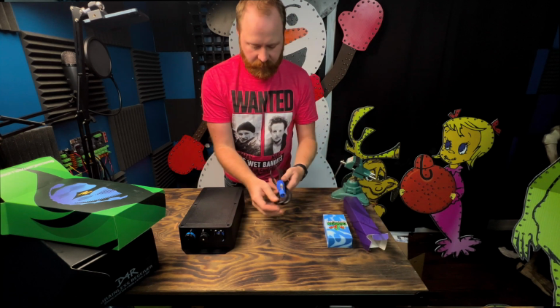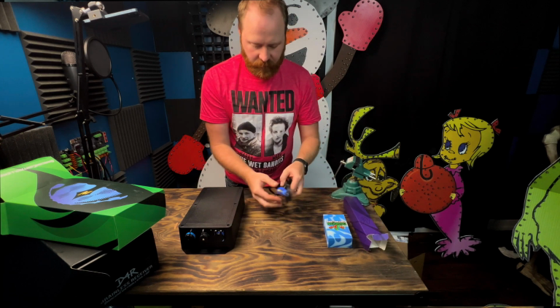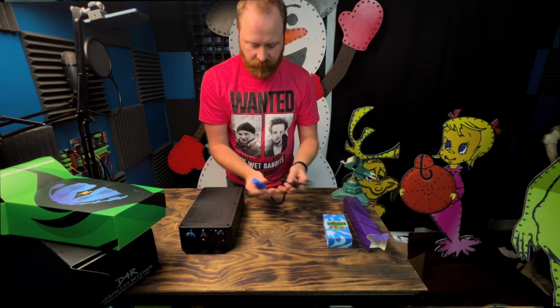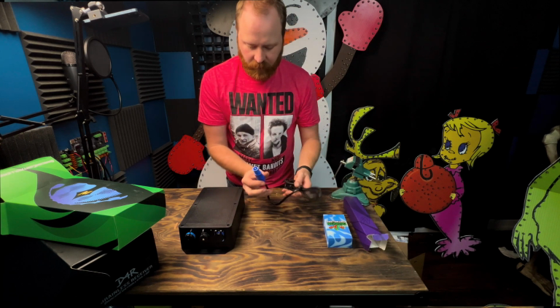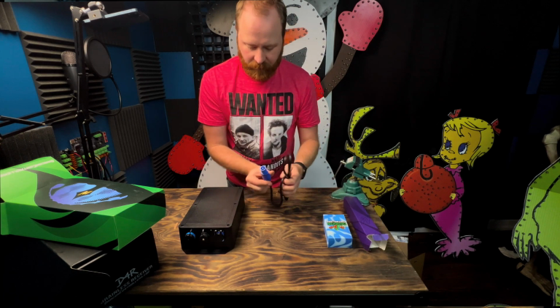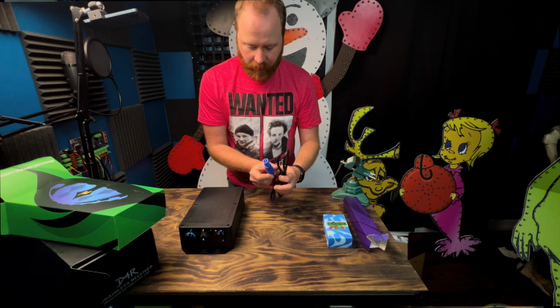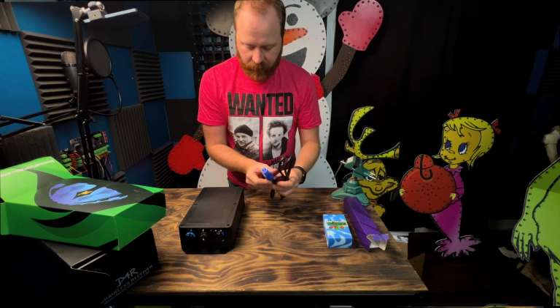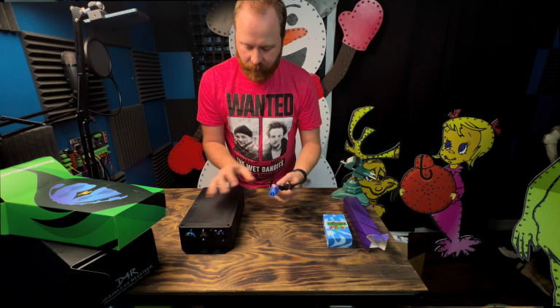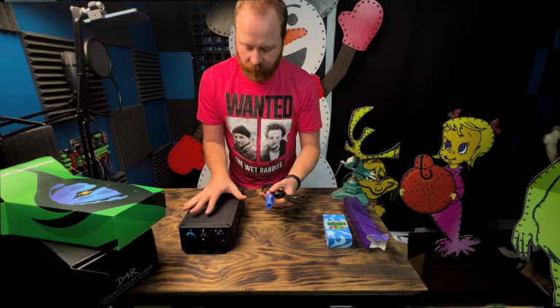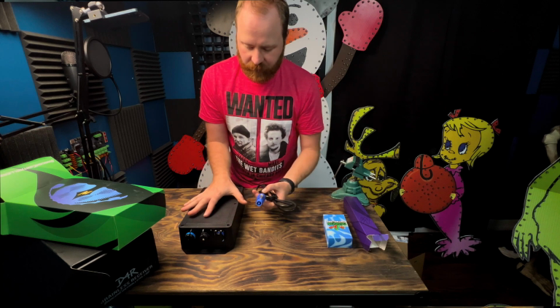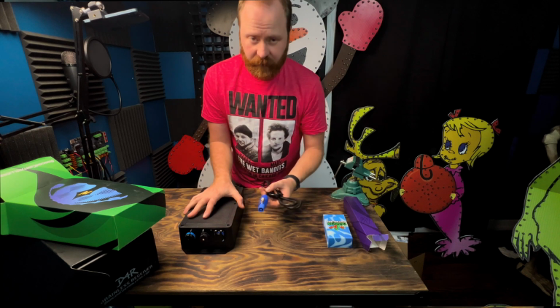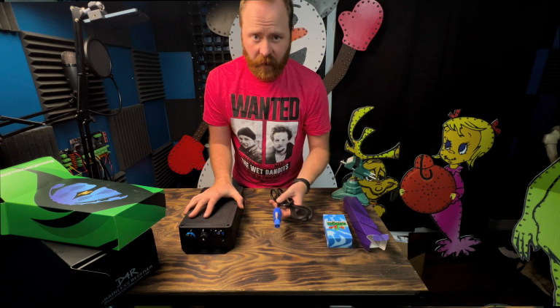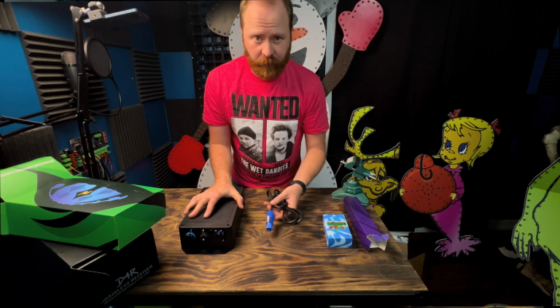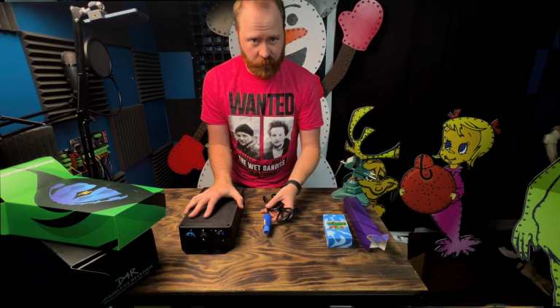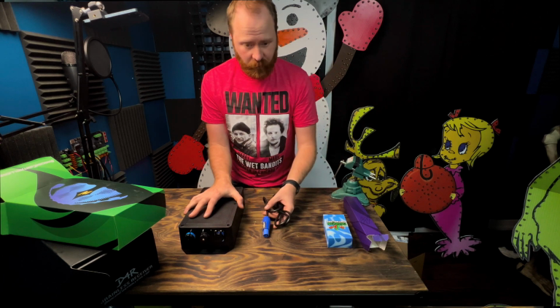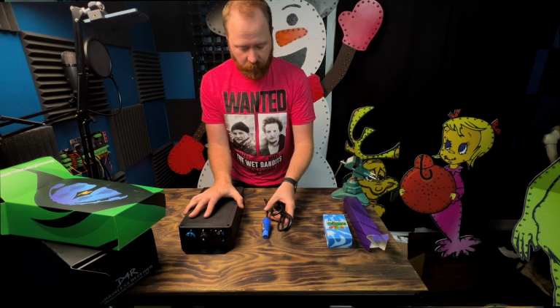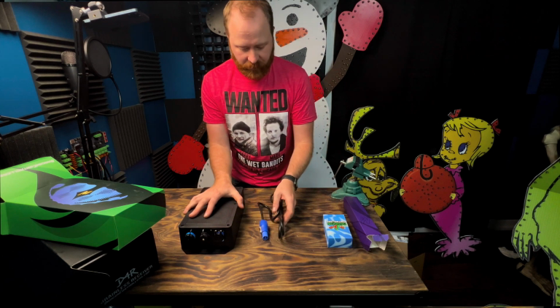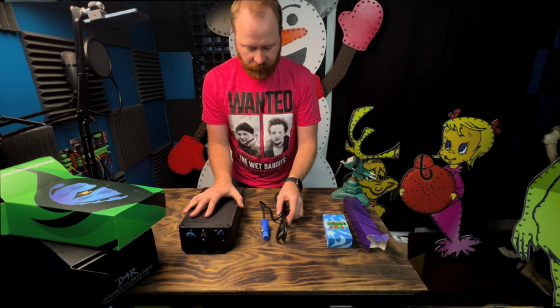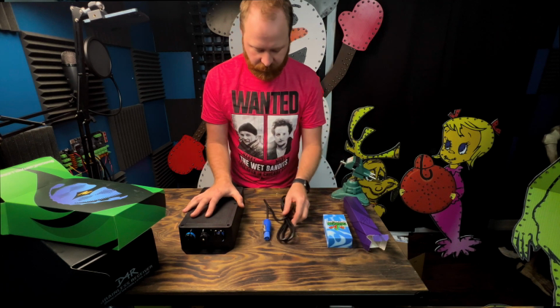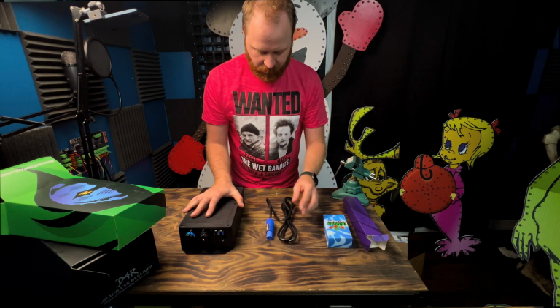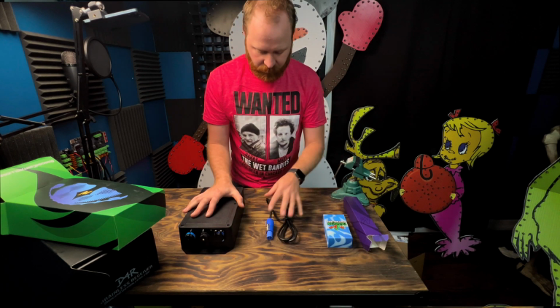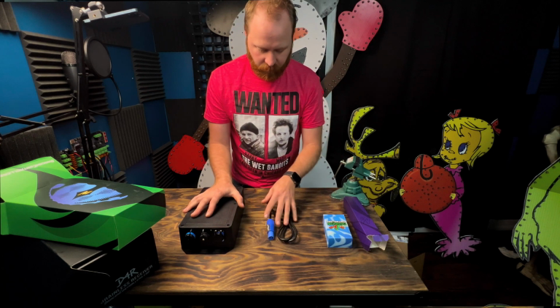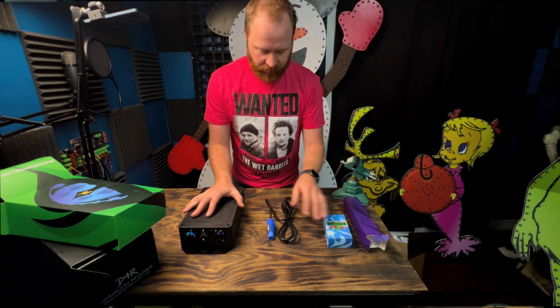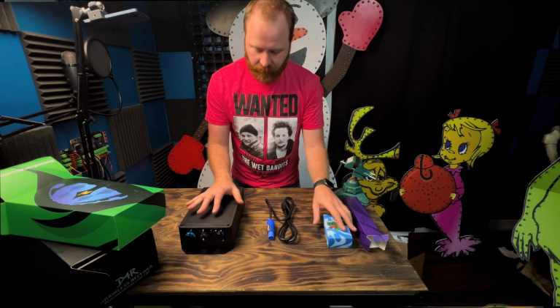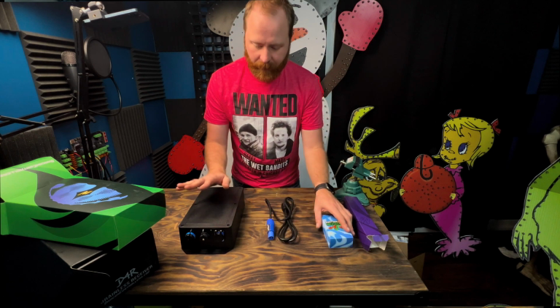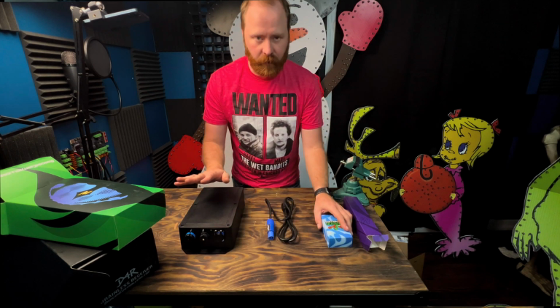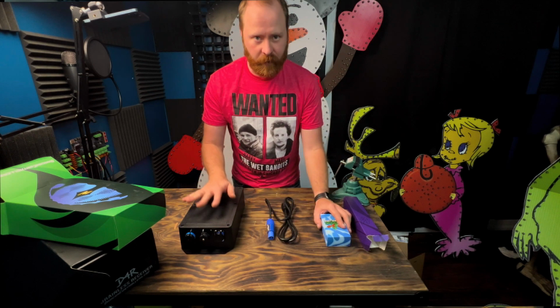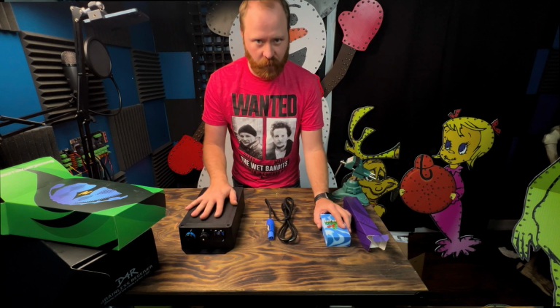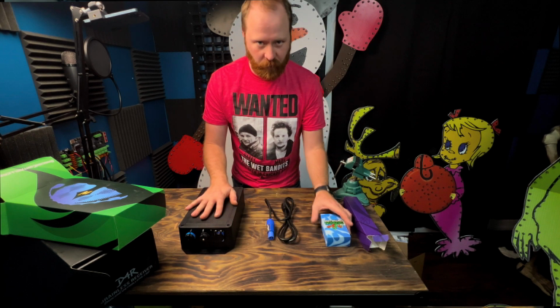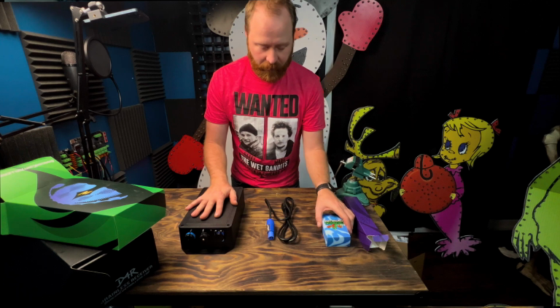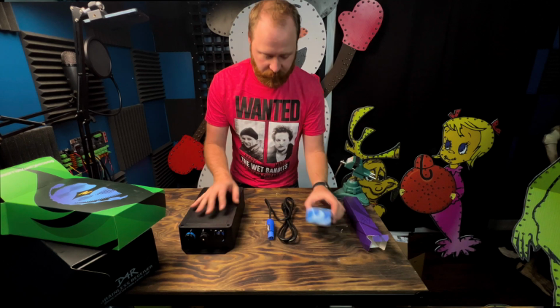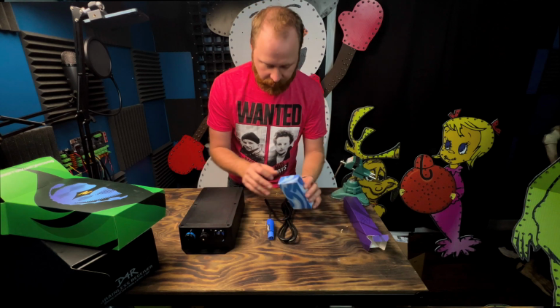So it looks like we have our power cable. These are for 12 volt pixels, so this will plug in and power up our 12 volt power supply.